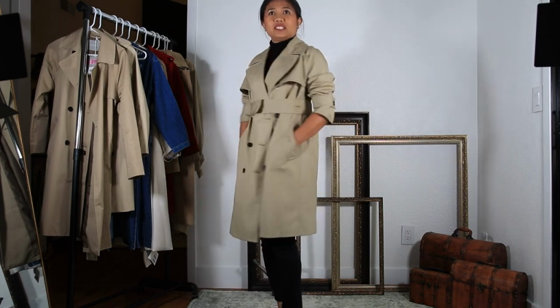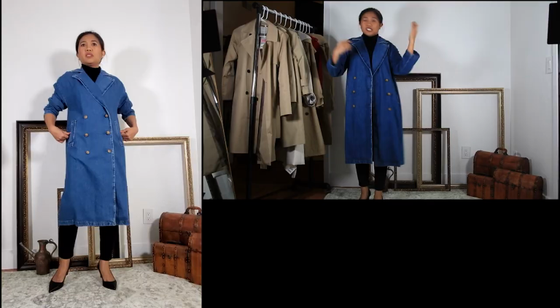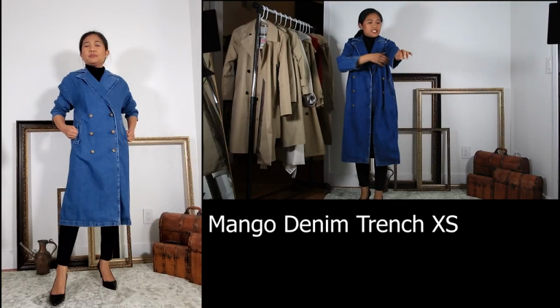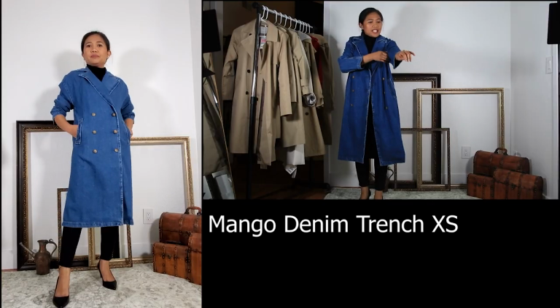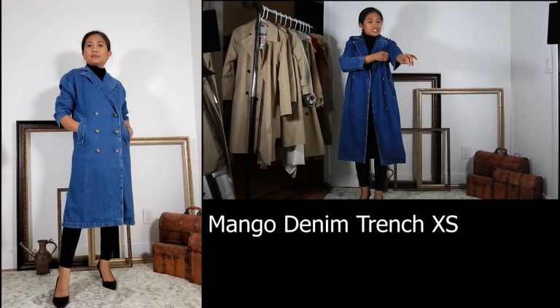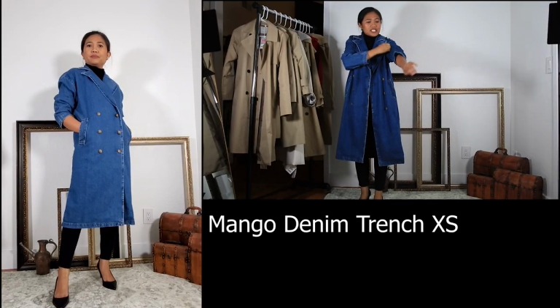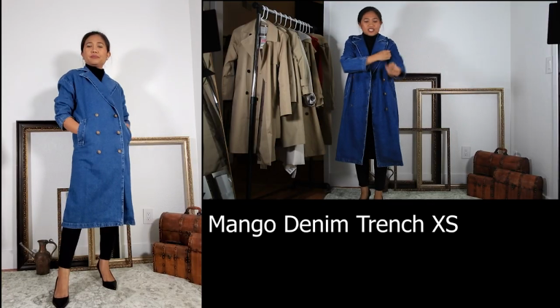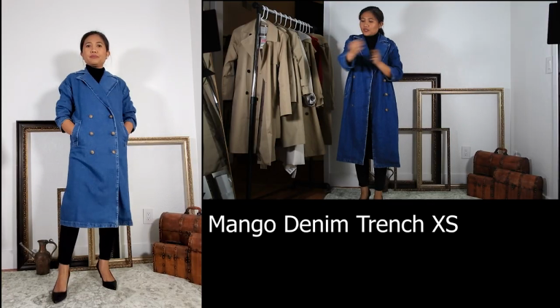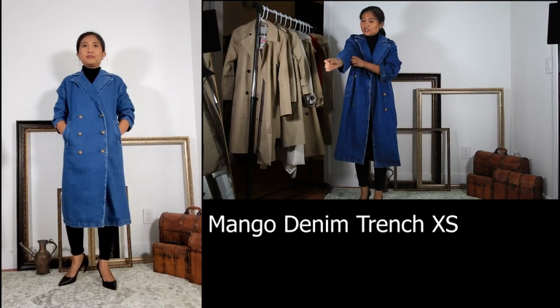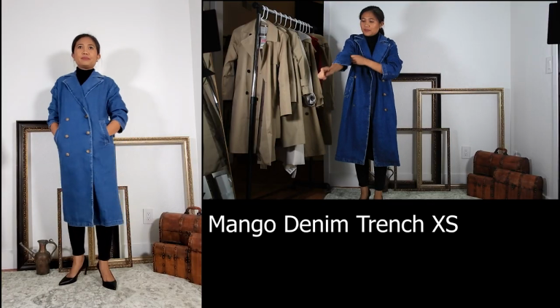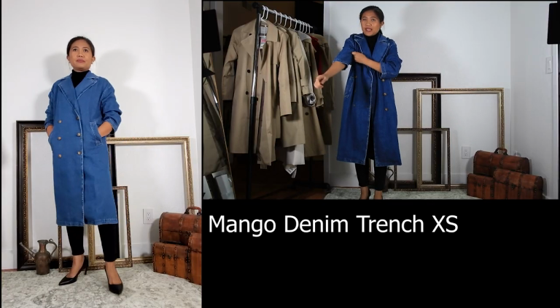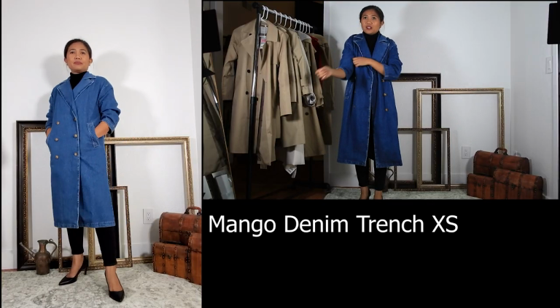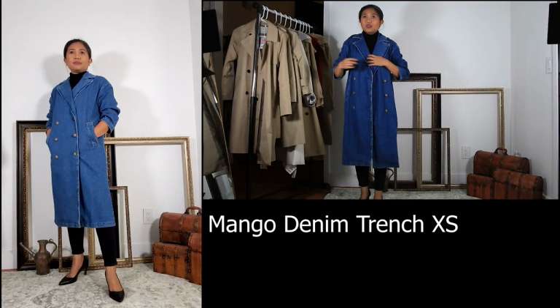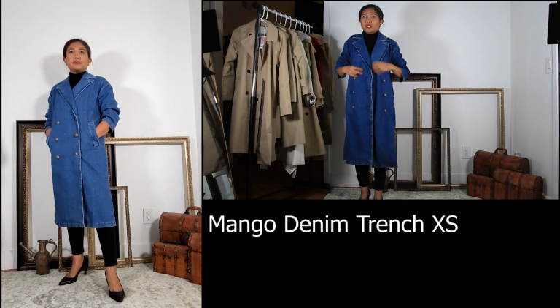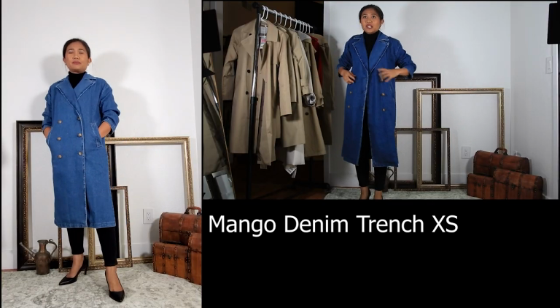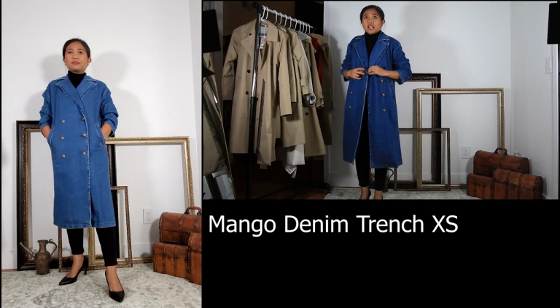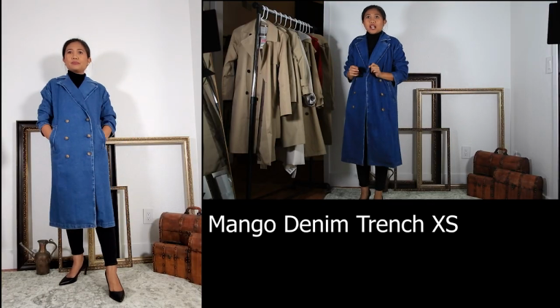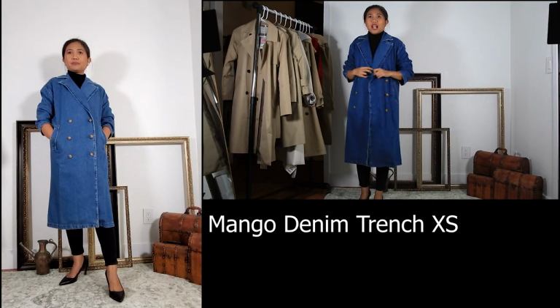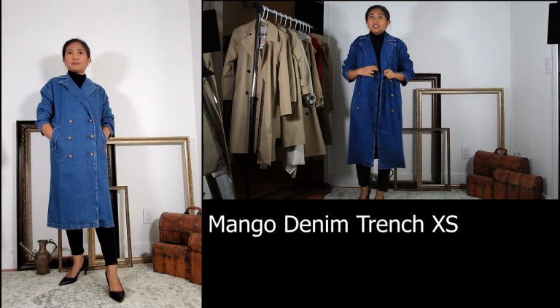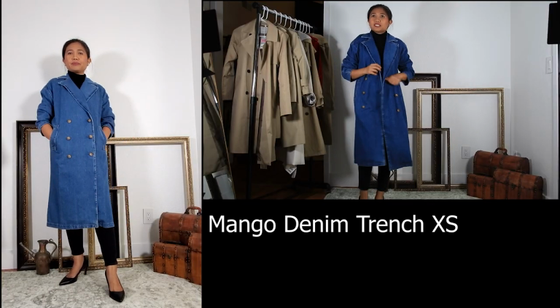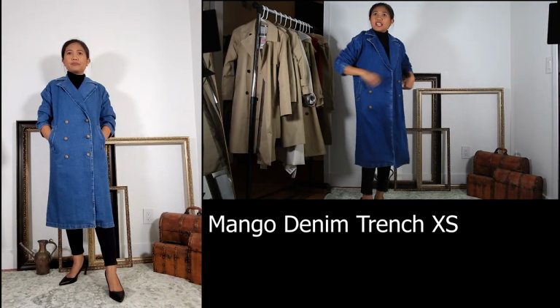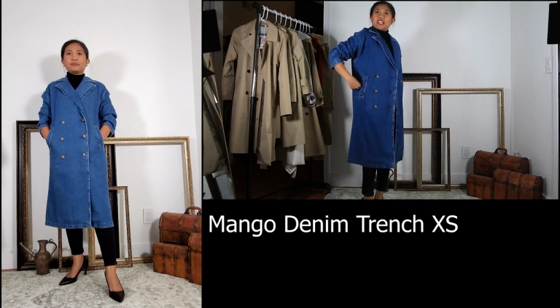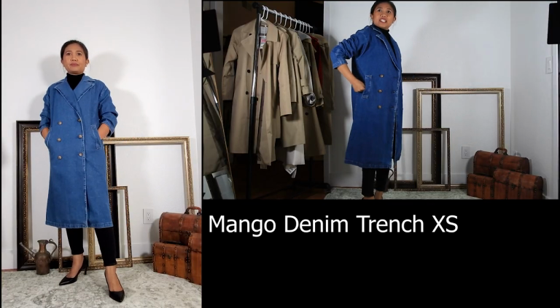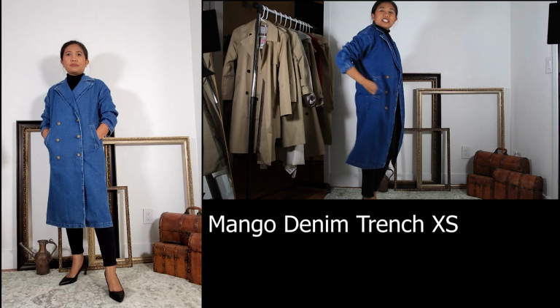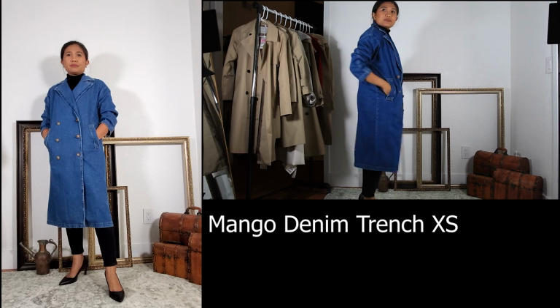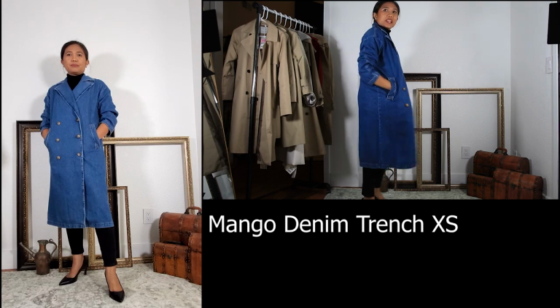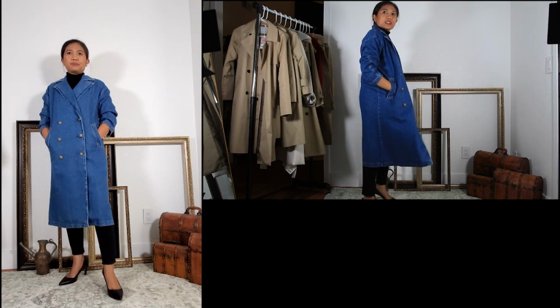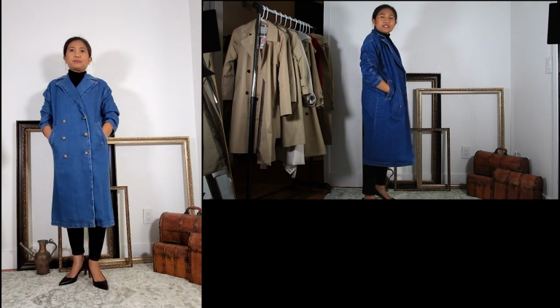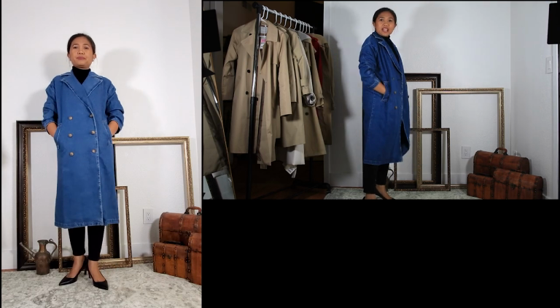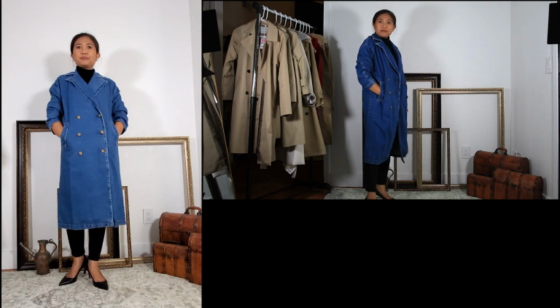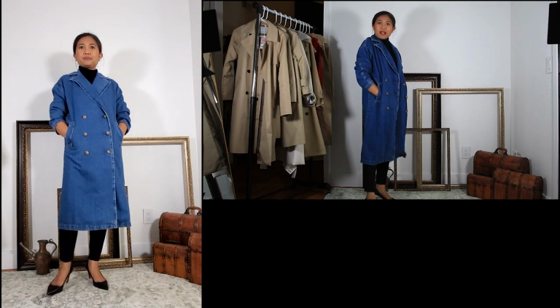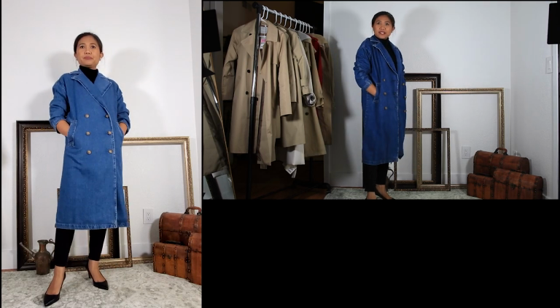This next trench coat is from Mango and it's made of a denim fabric.